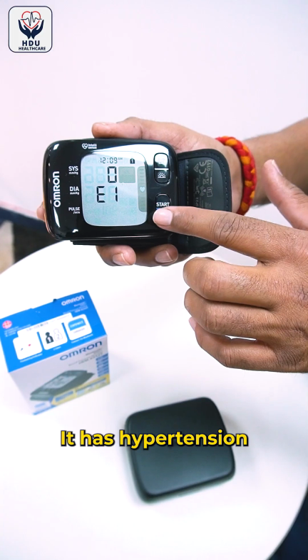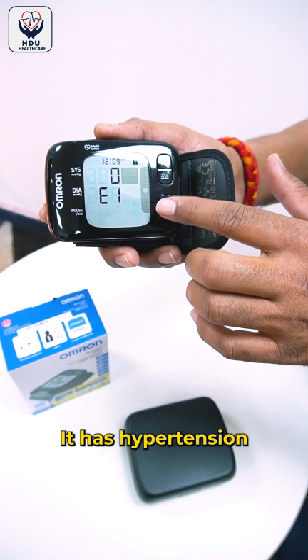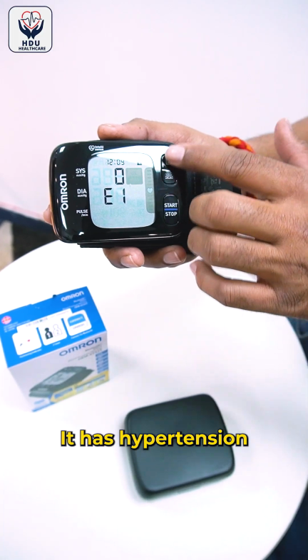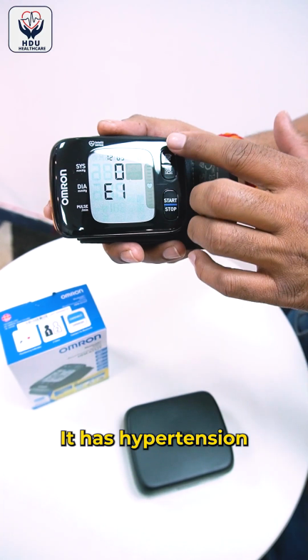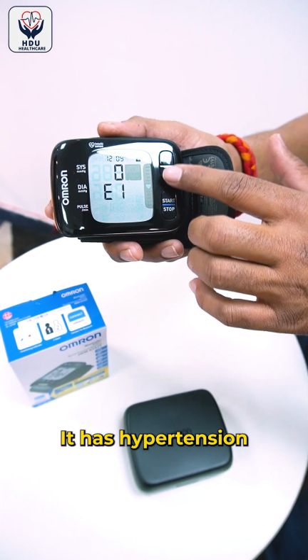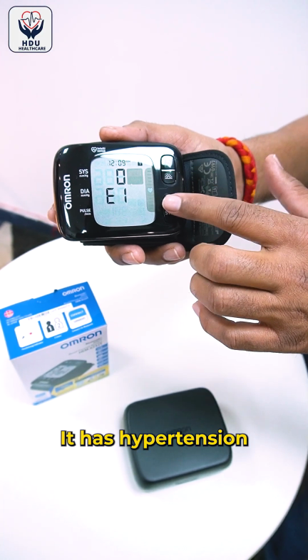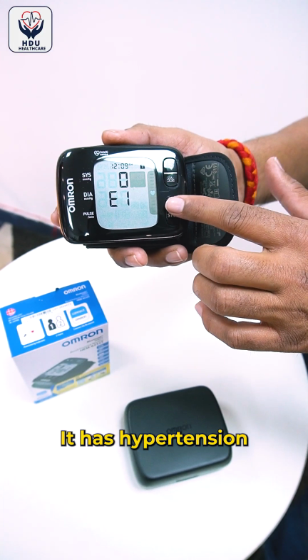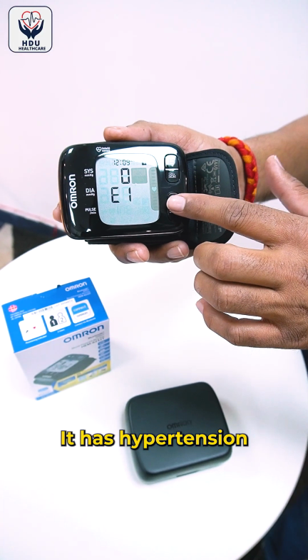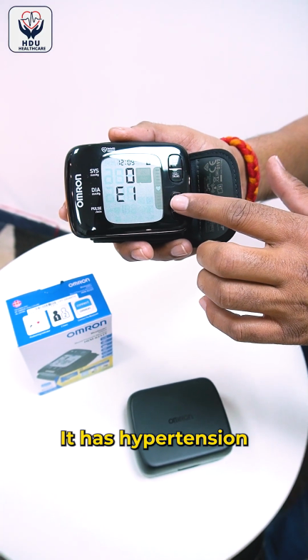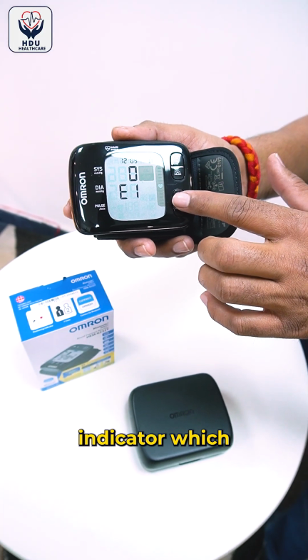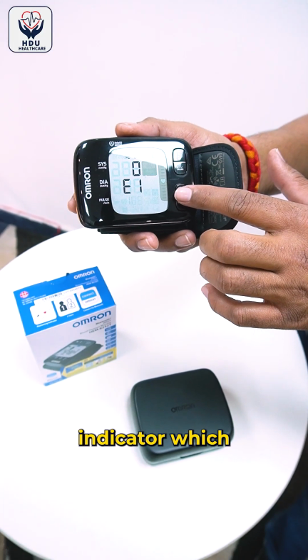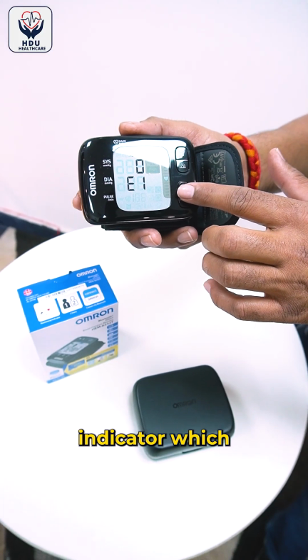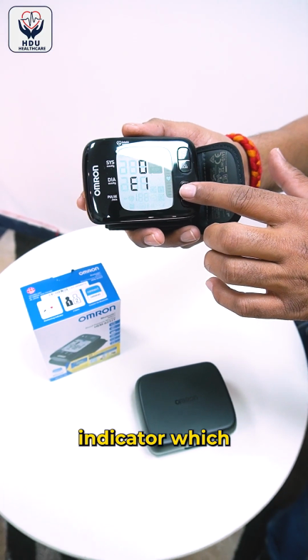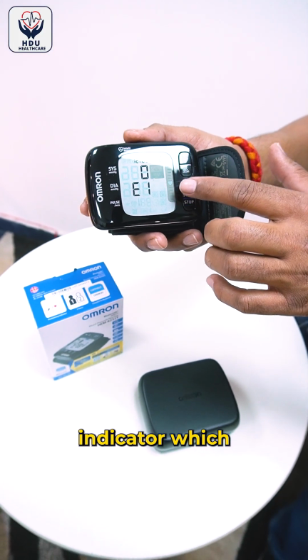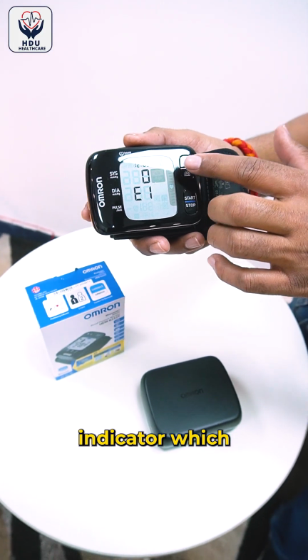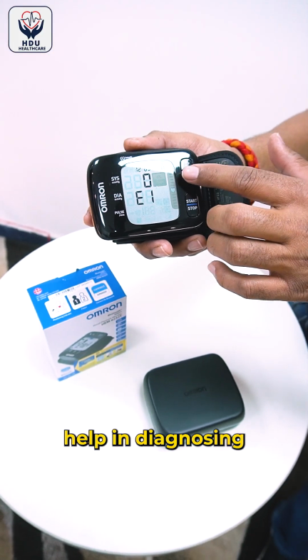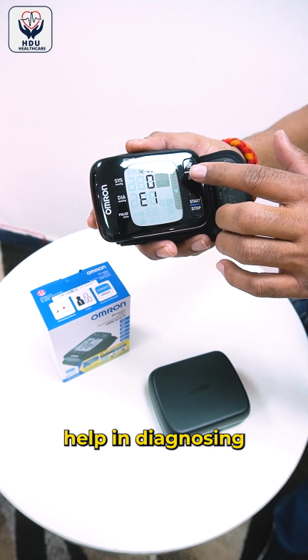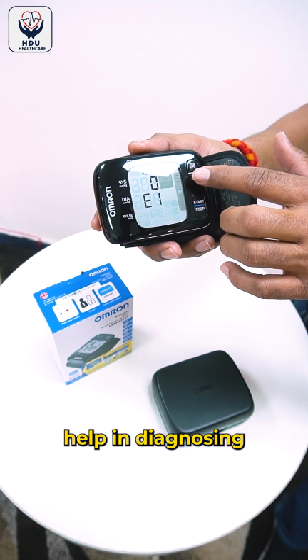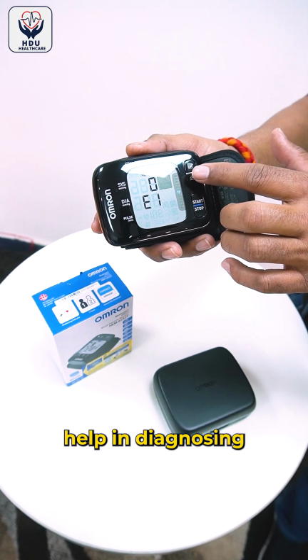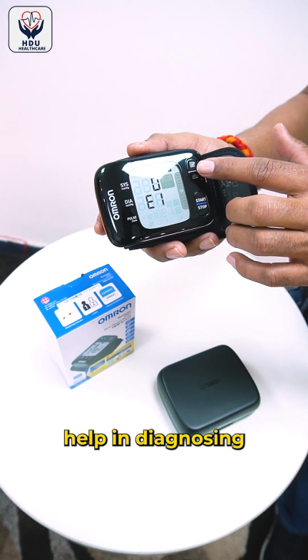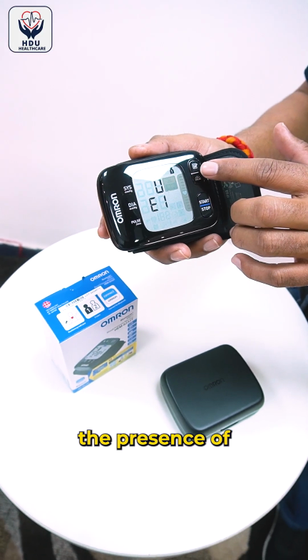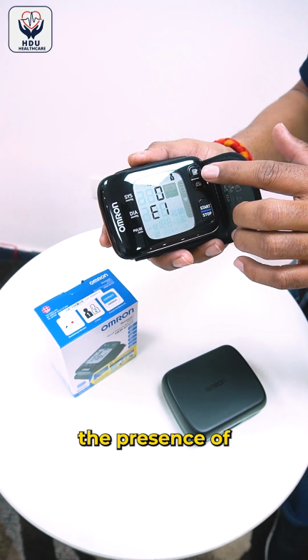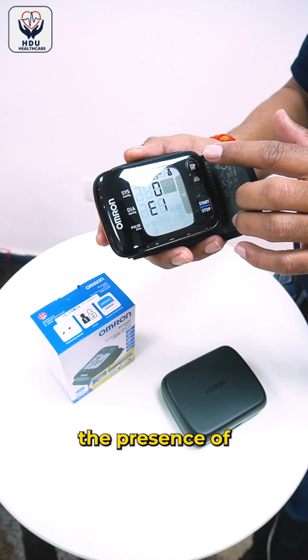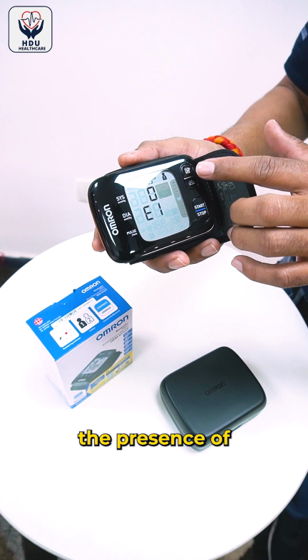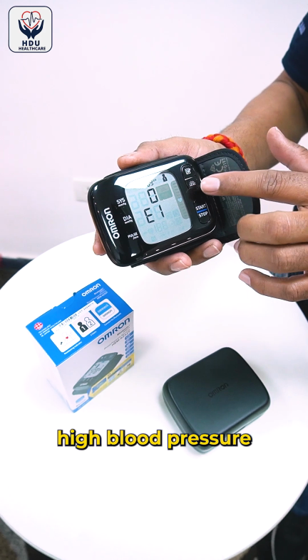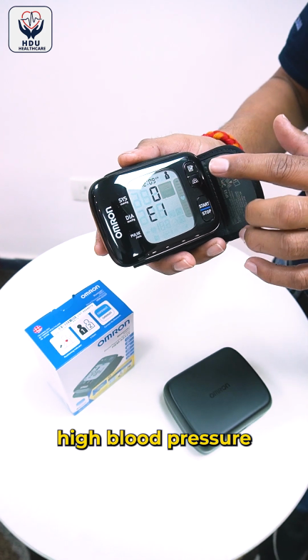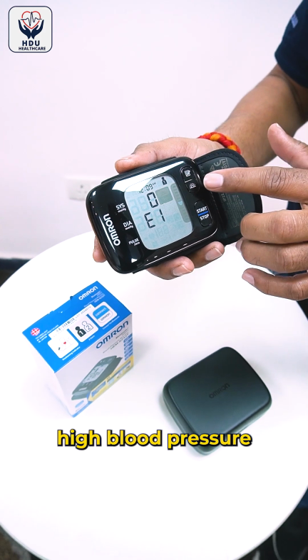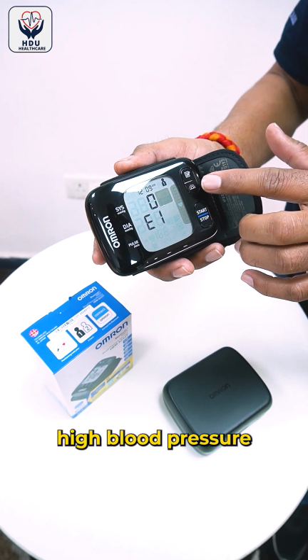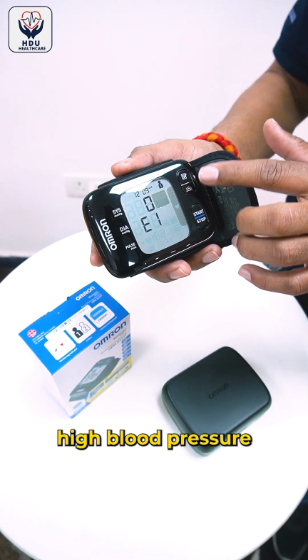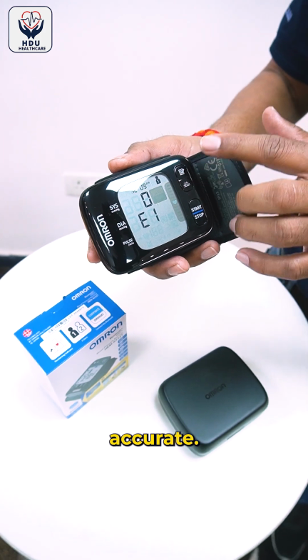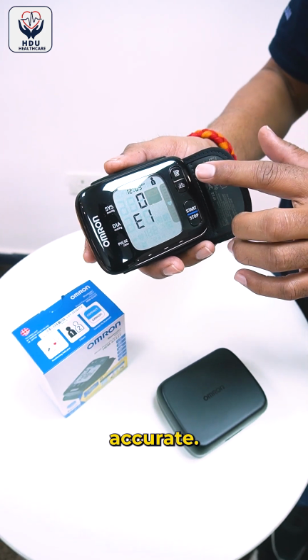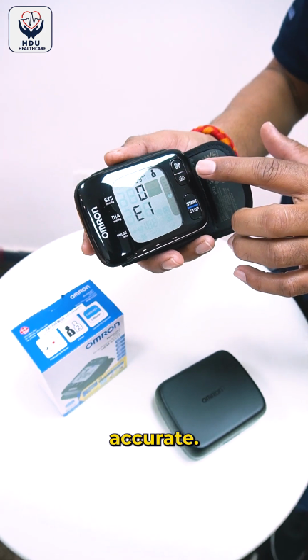It has a hypertension indicator which helps in diagnosing the presence of high blood pressure accurately.